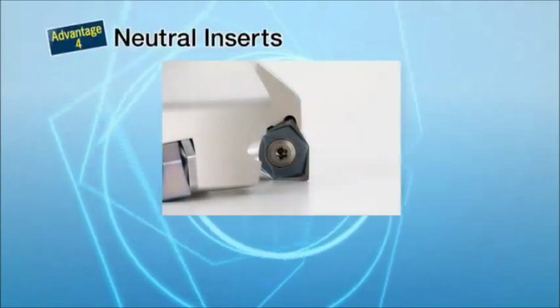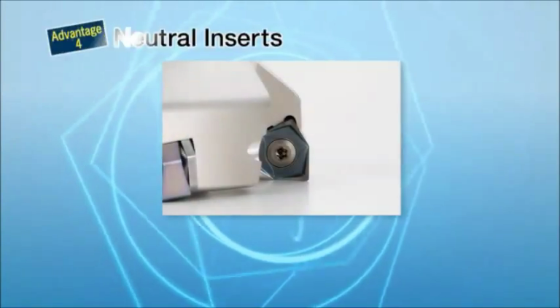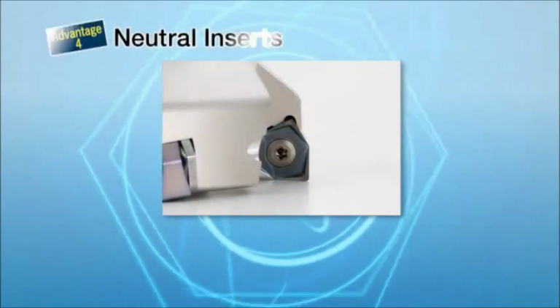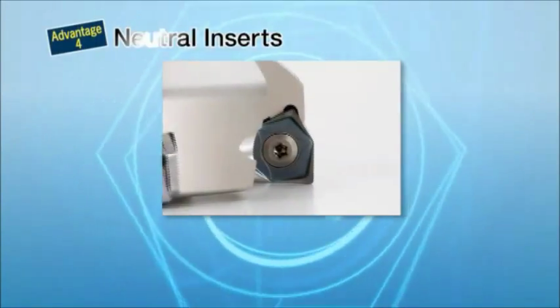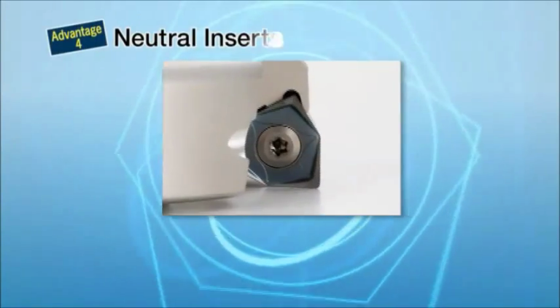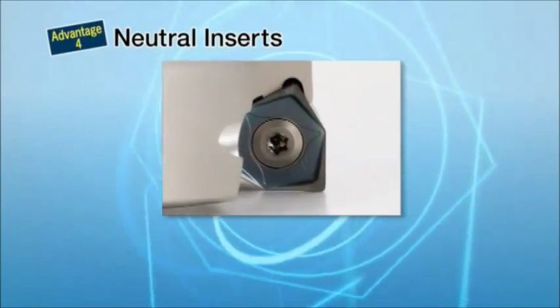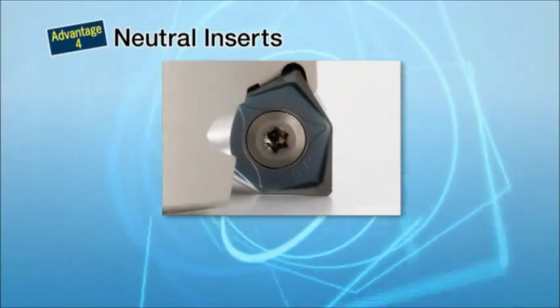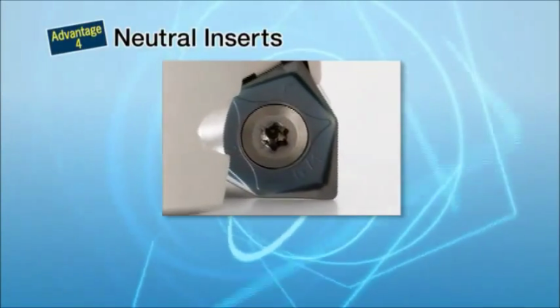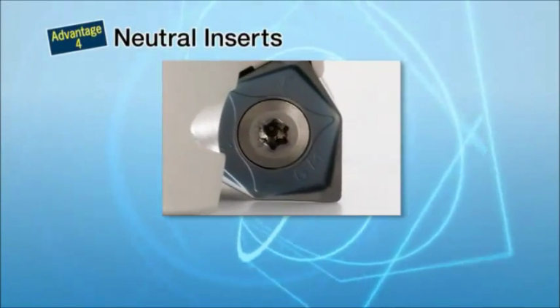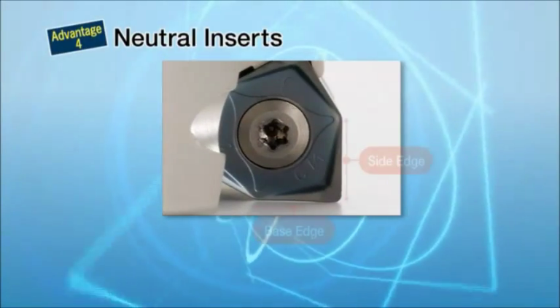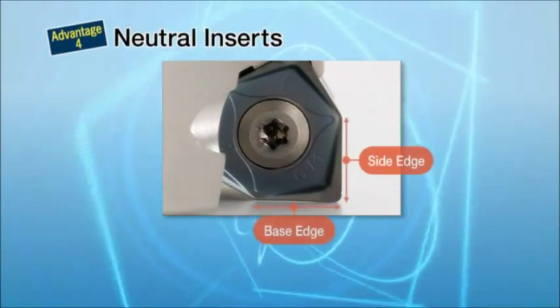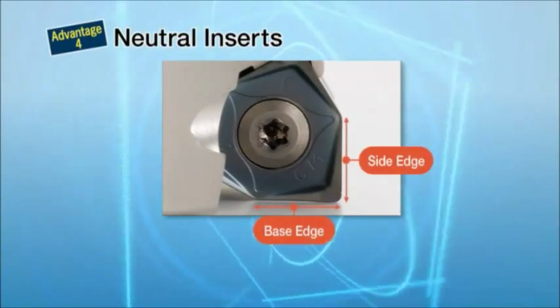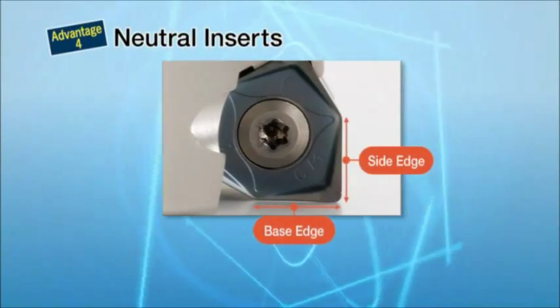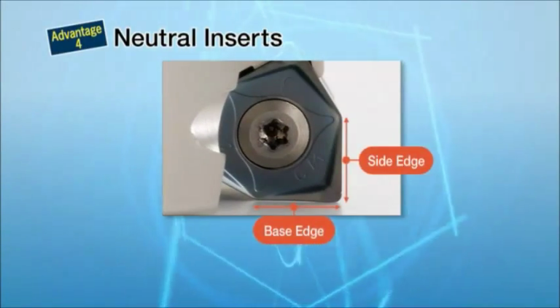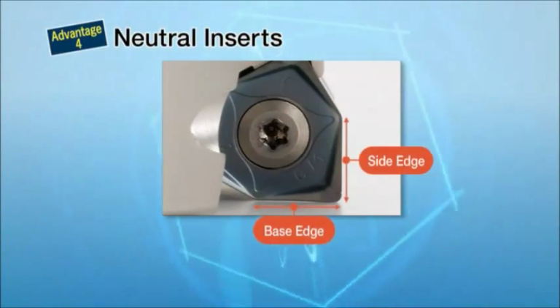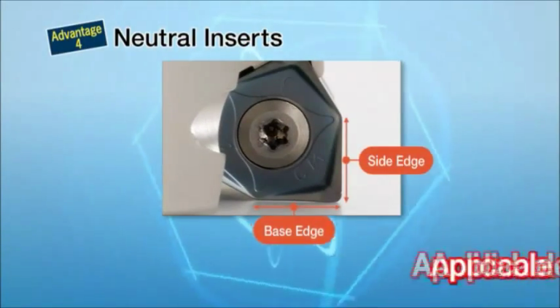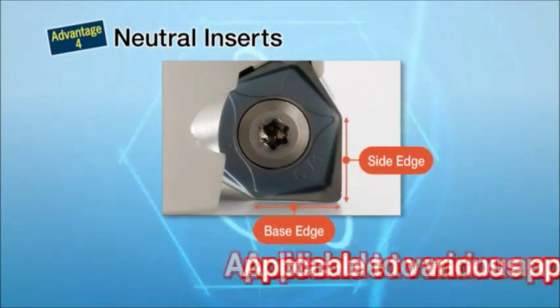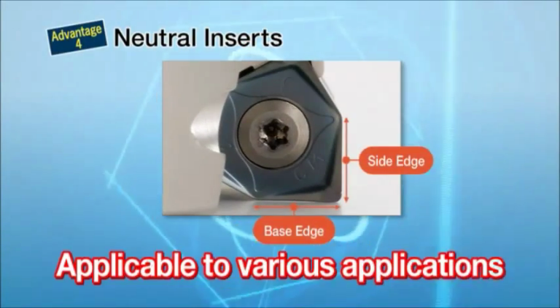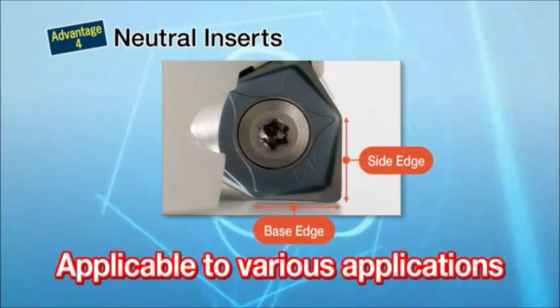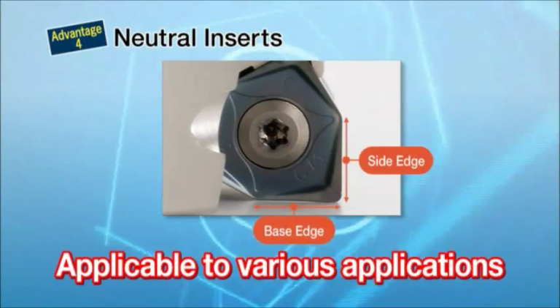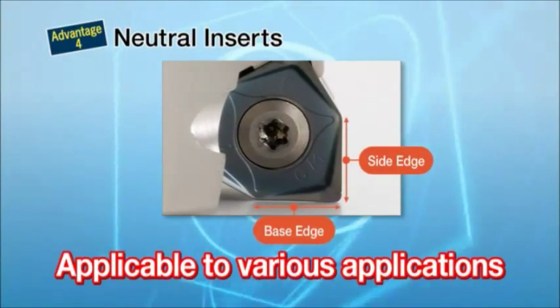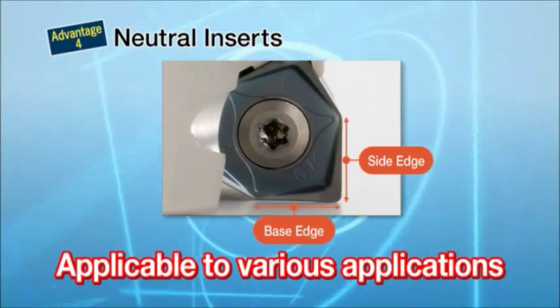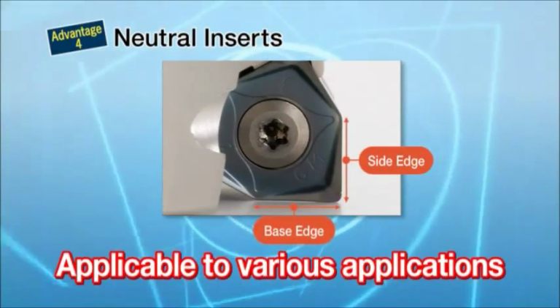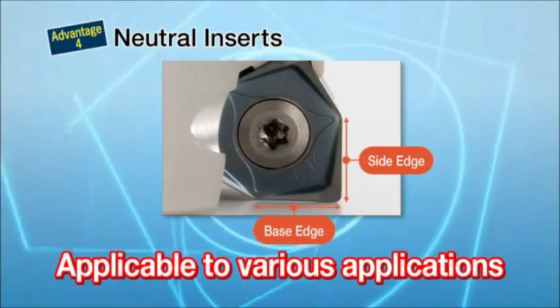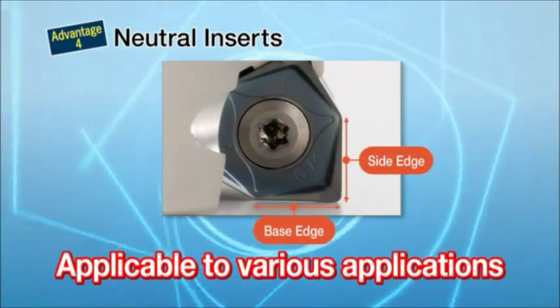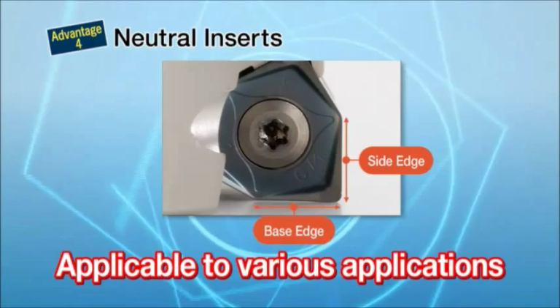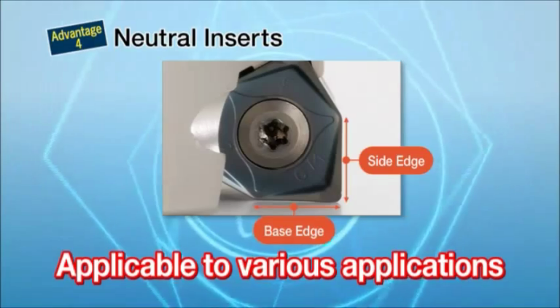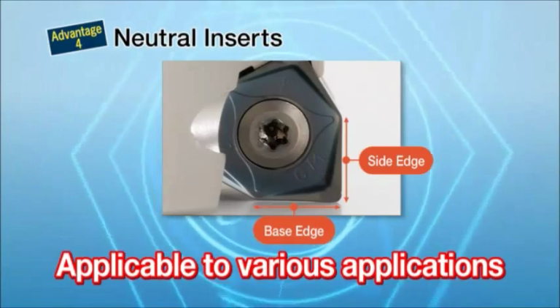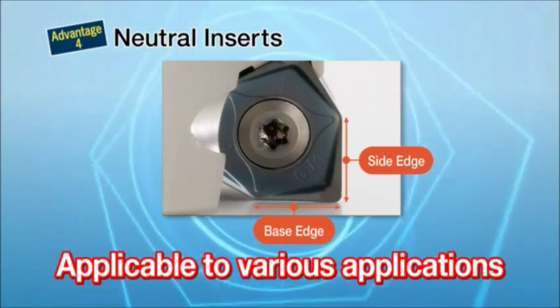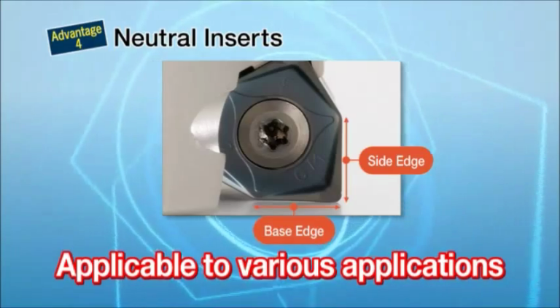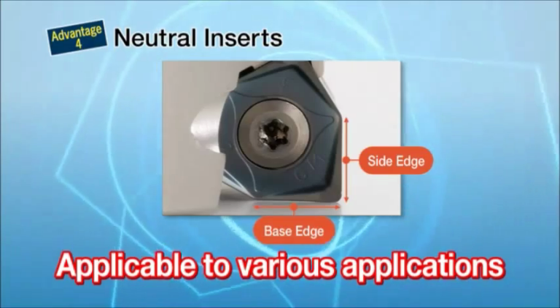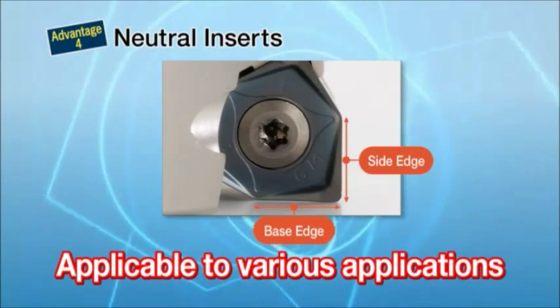Neutral-handed inserts are applicable for vertical milling. Left-hand cutters are also available with custom orders.